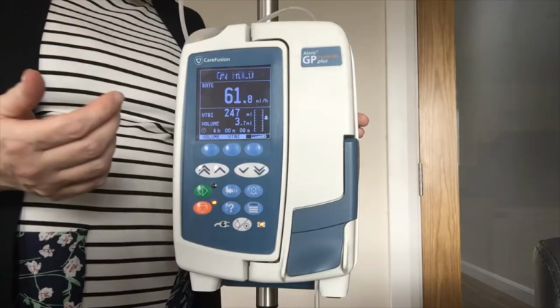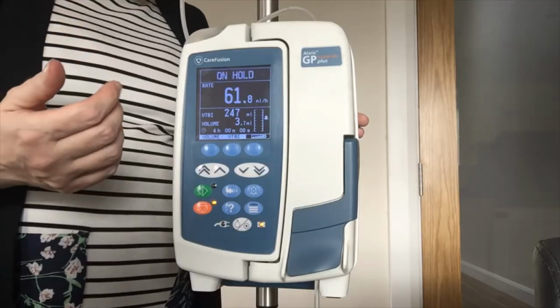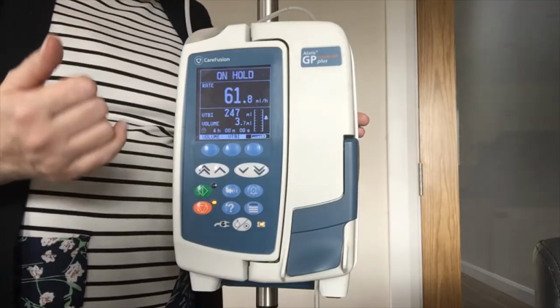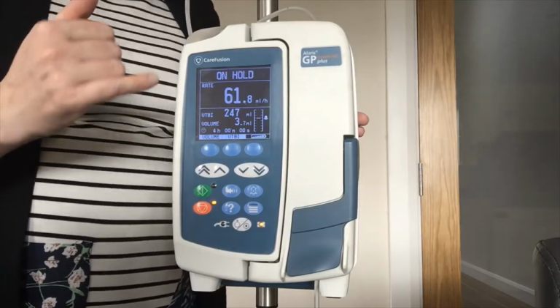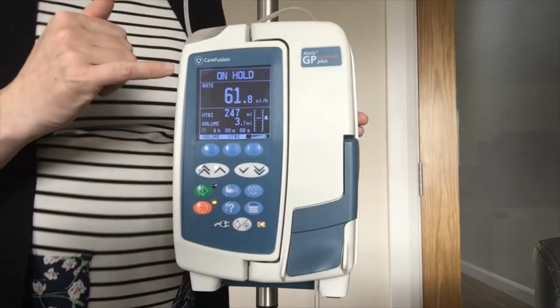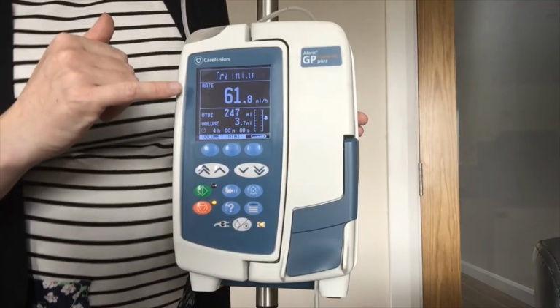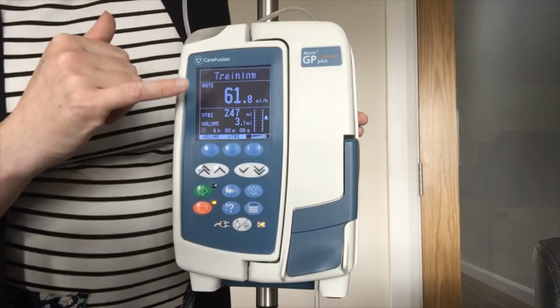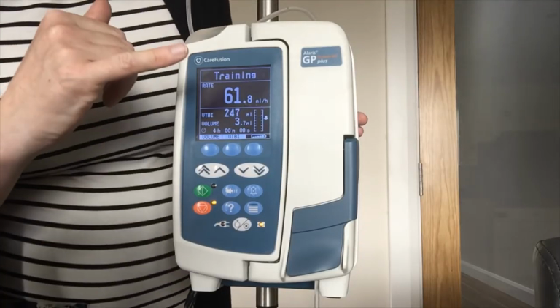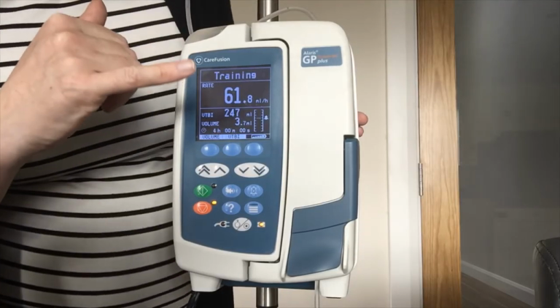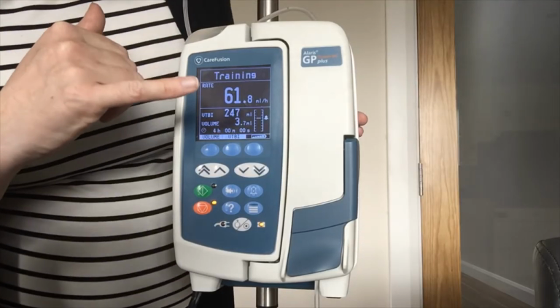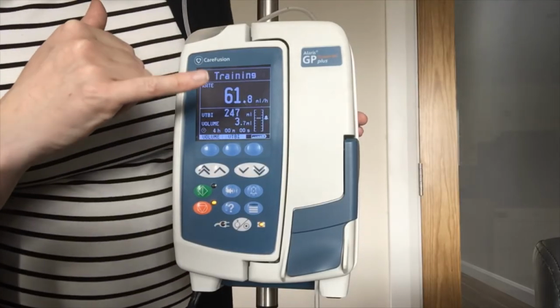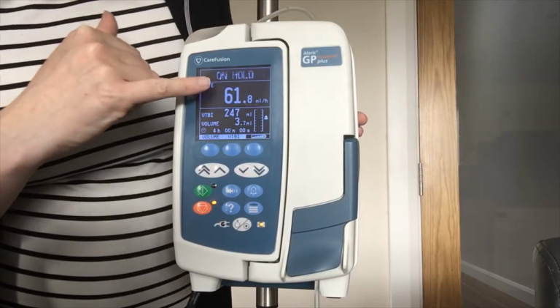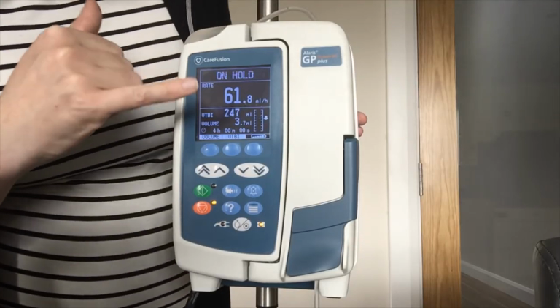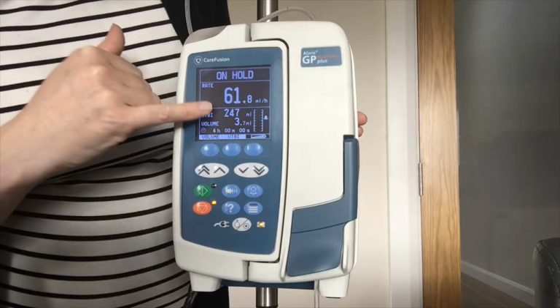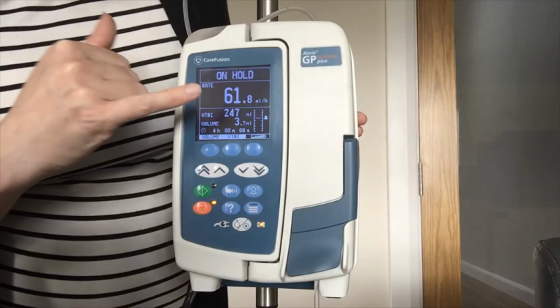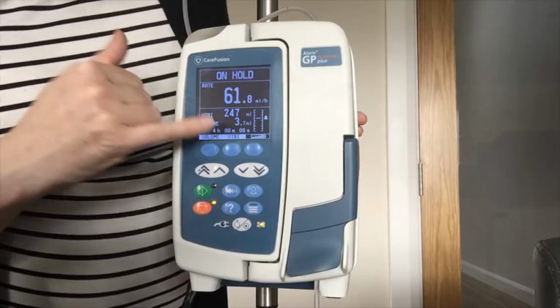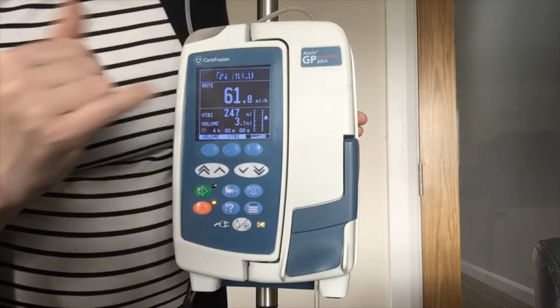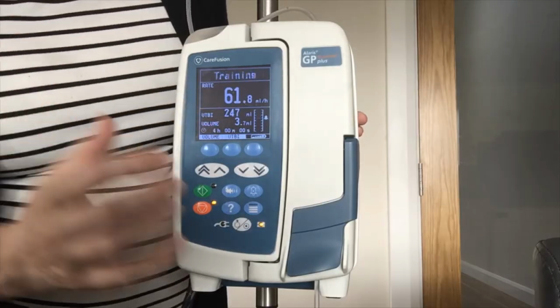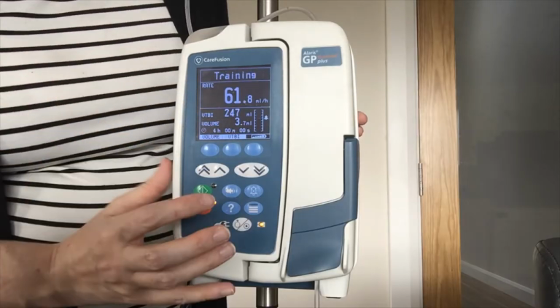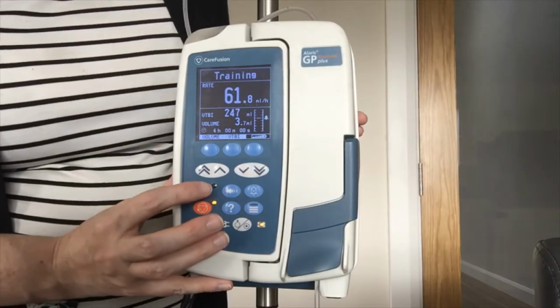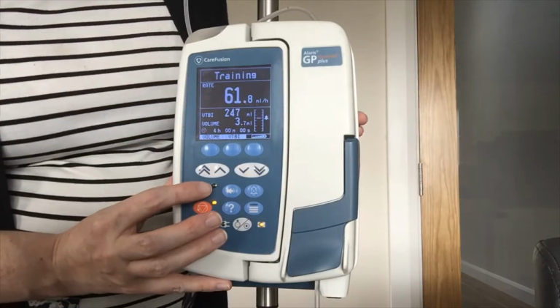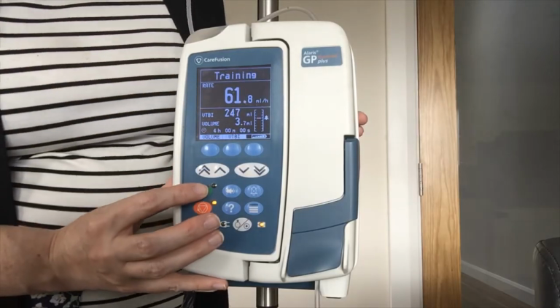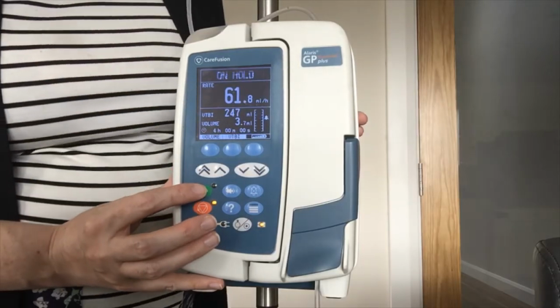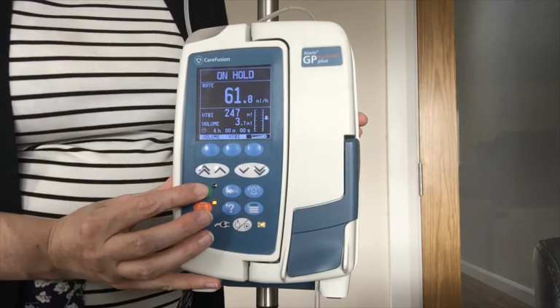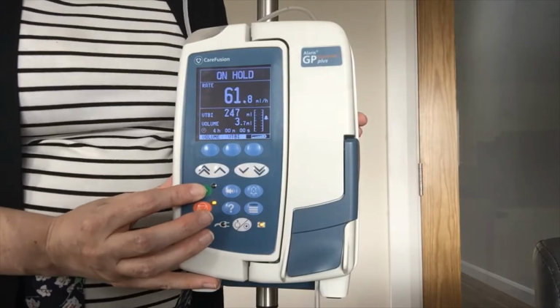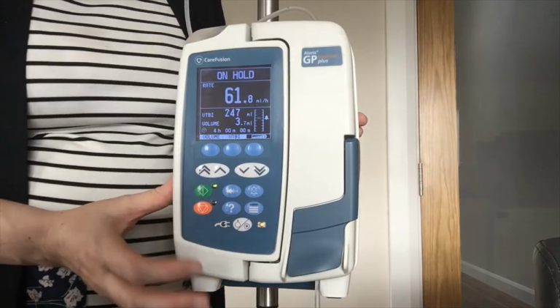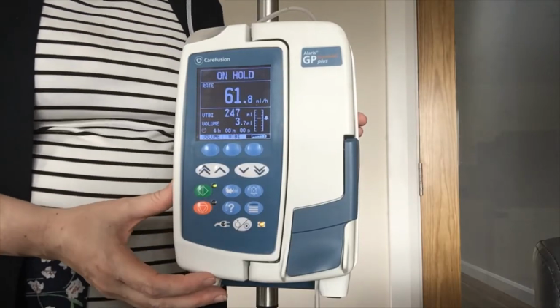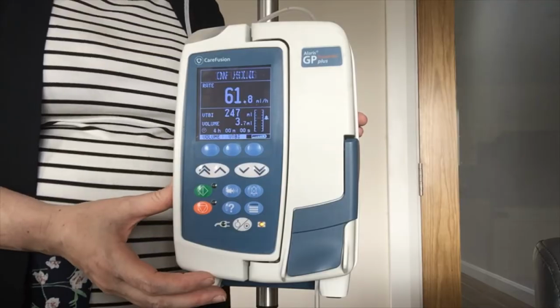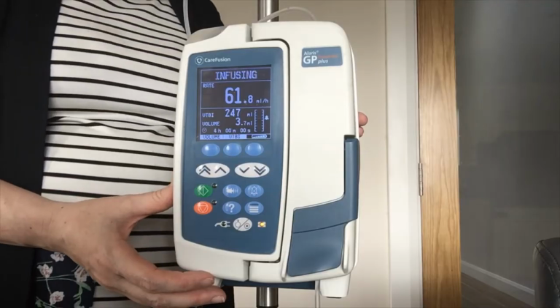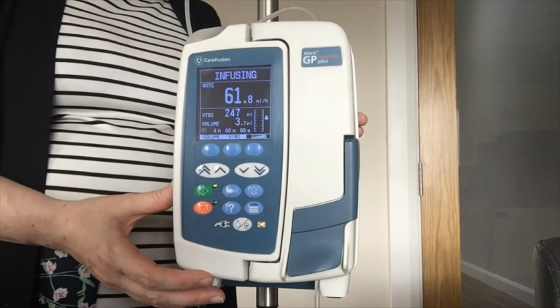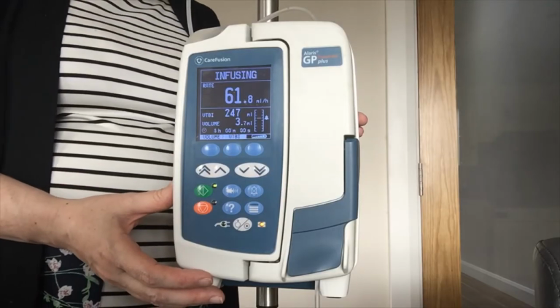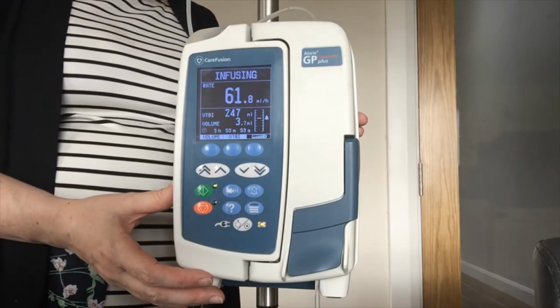There you have your rate, your volume and your time displayed, and you press green to run.